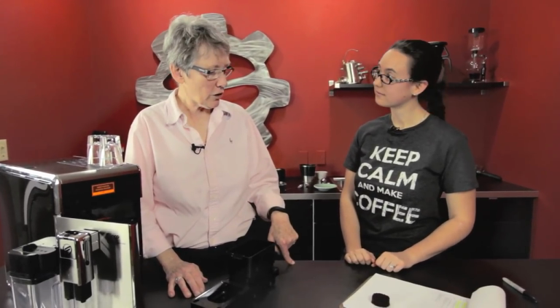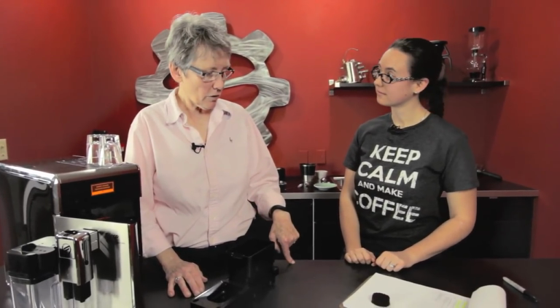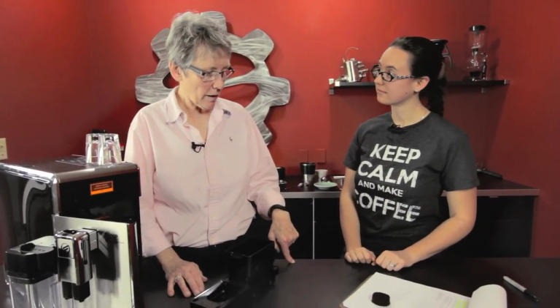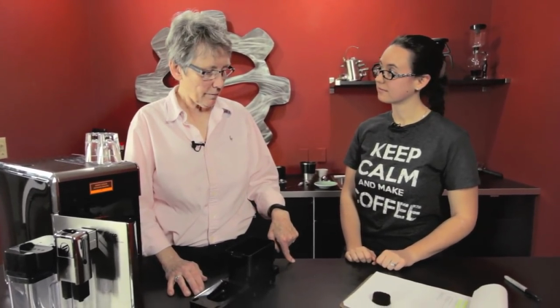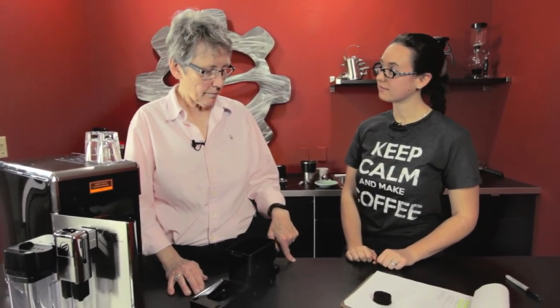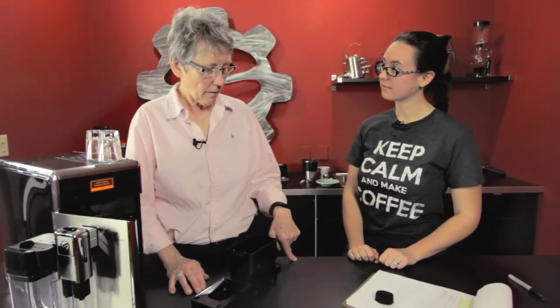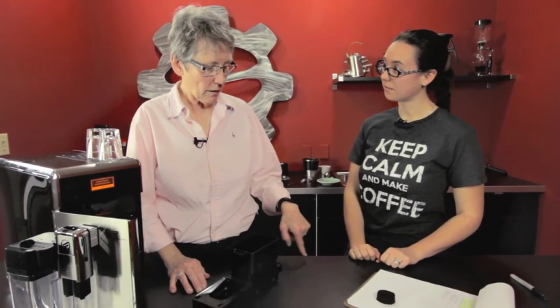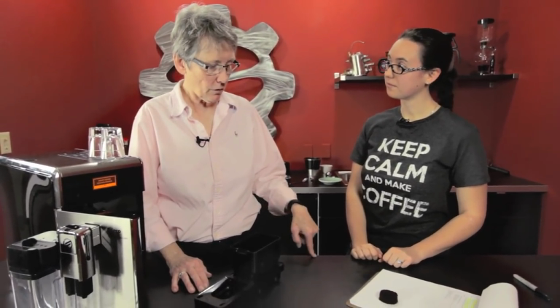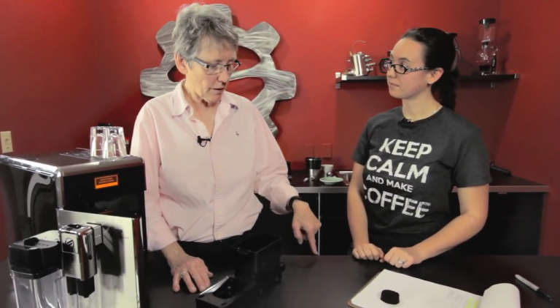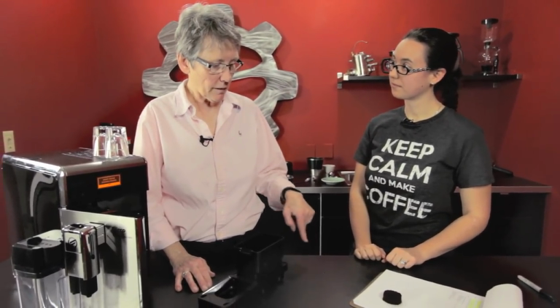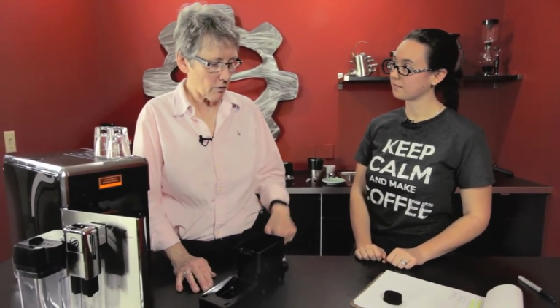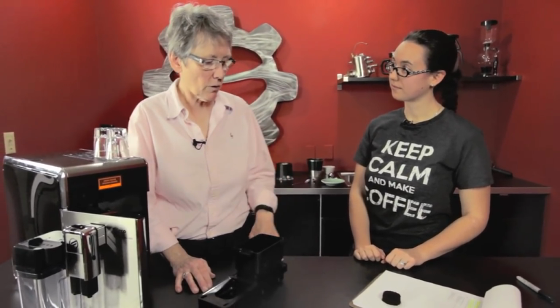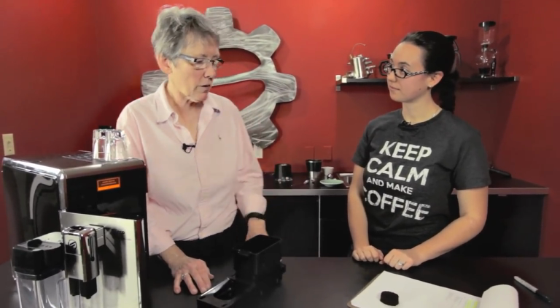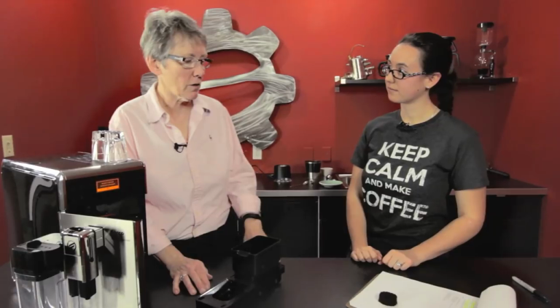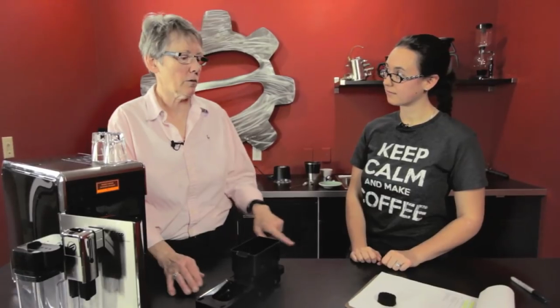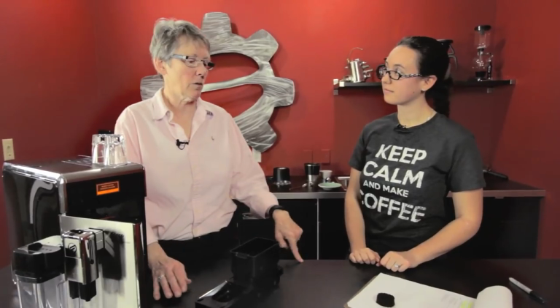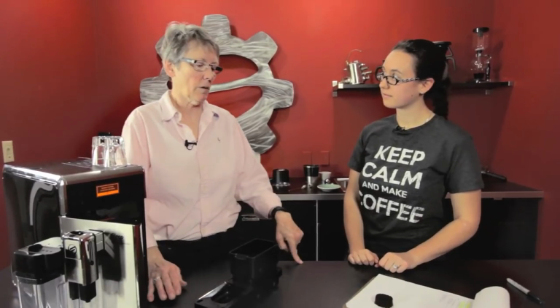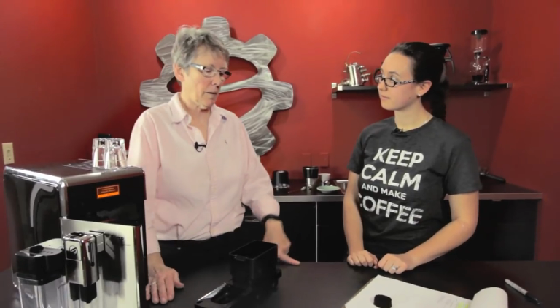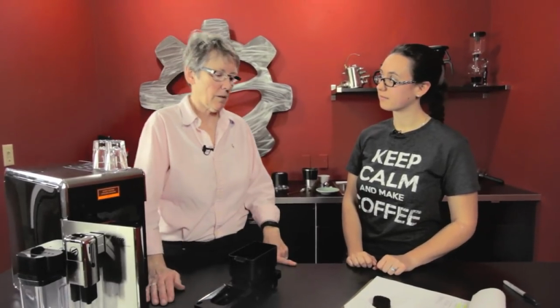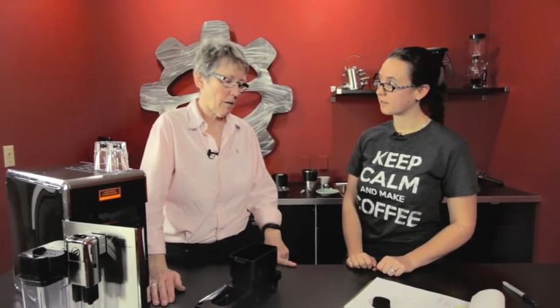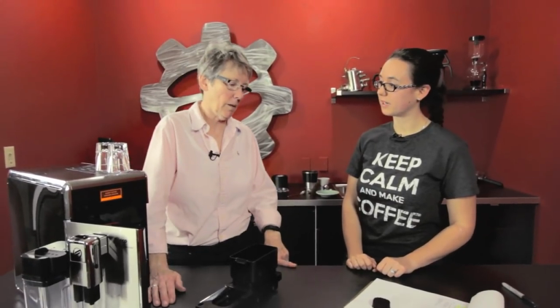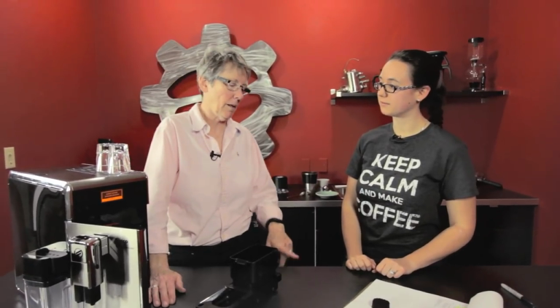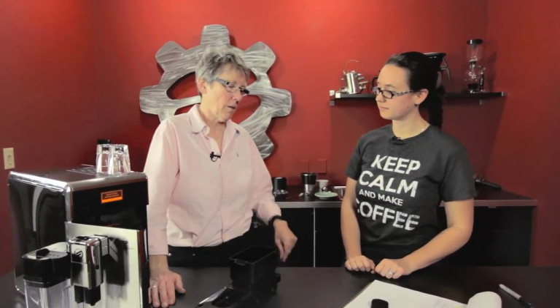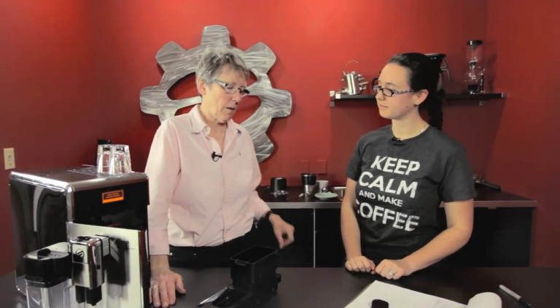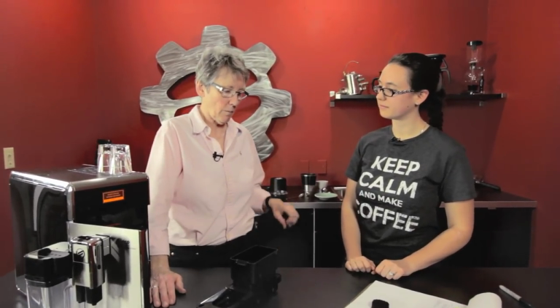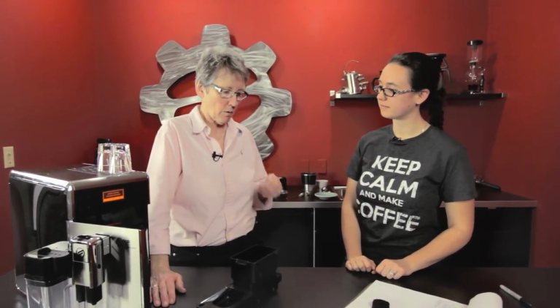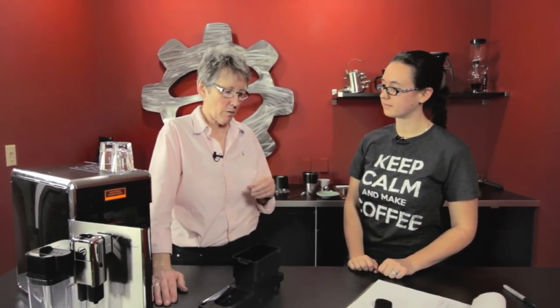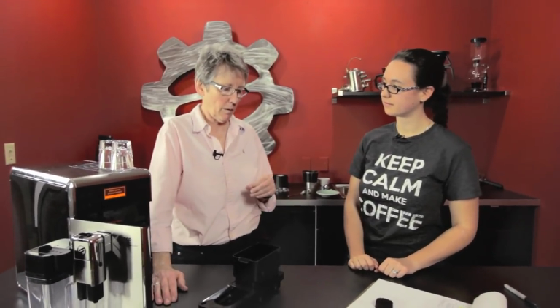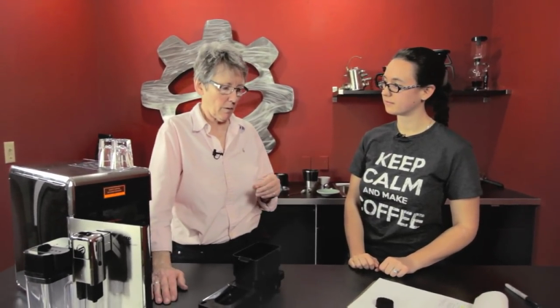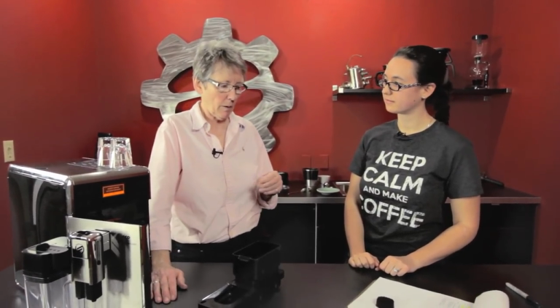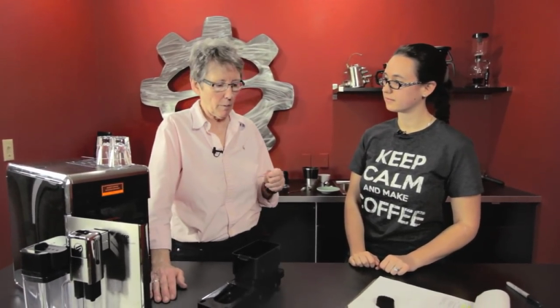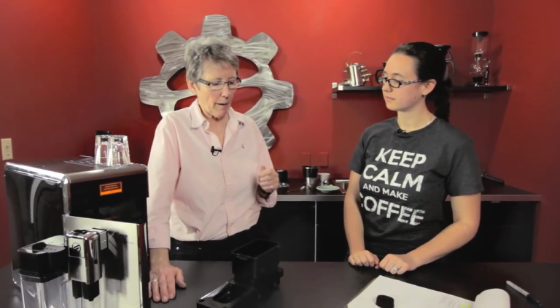Change your grind — not too fine, not too coarse — and don't use oily beans. A nice medium roast will give you a better puck.